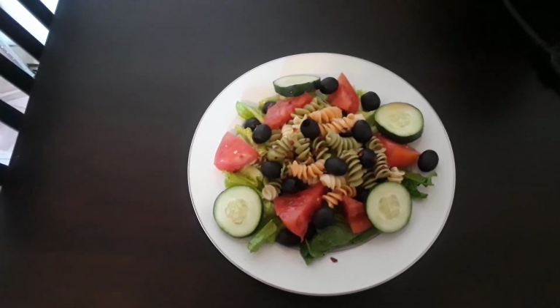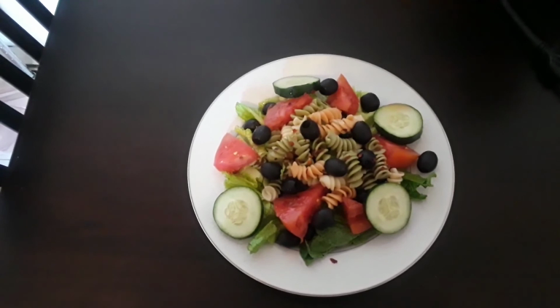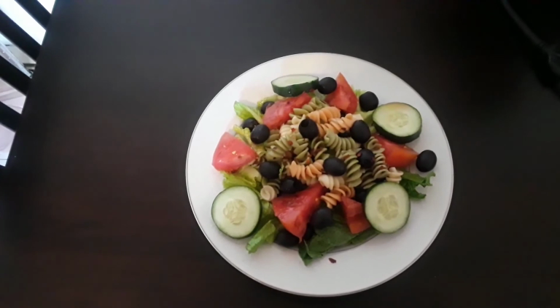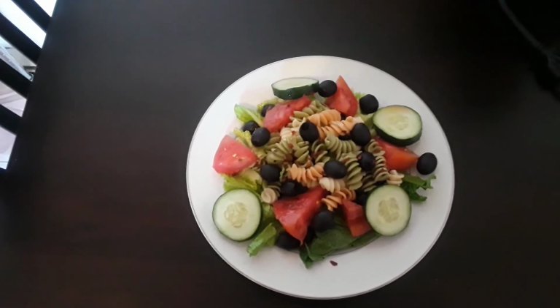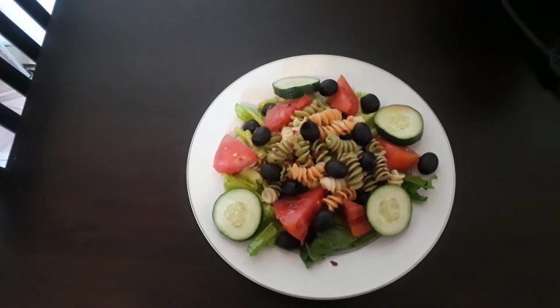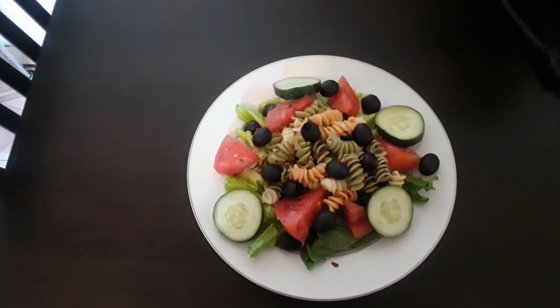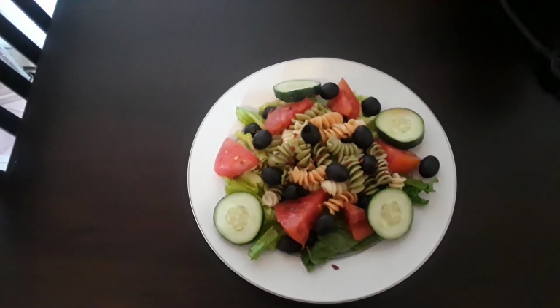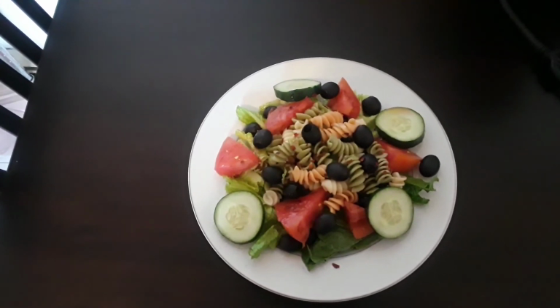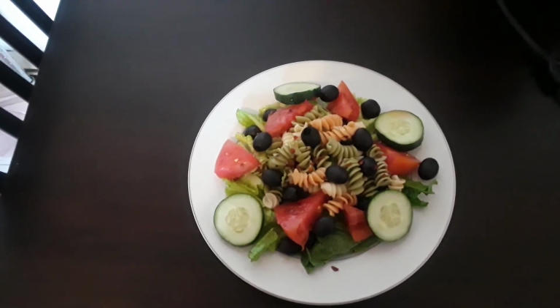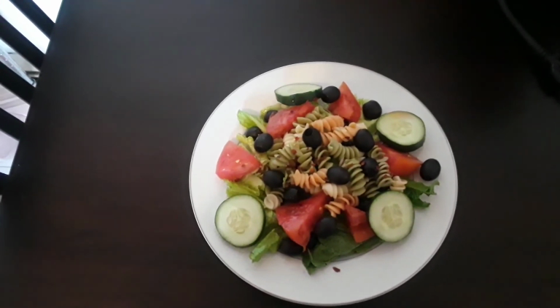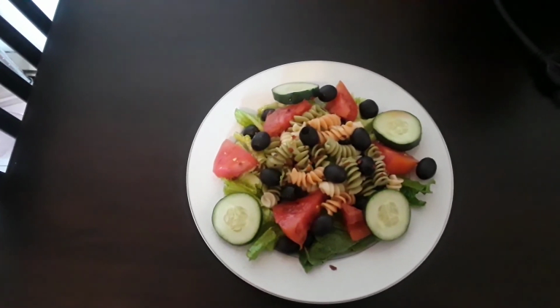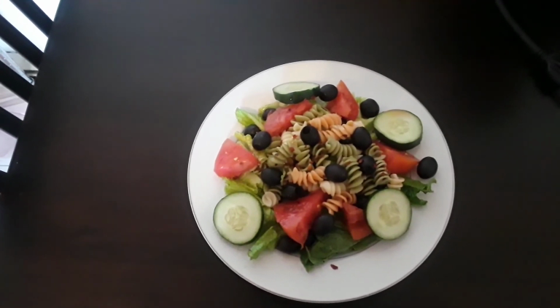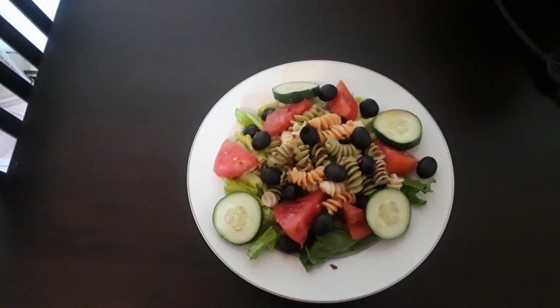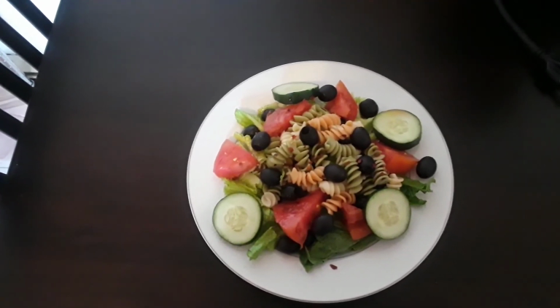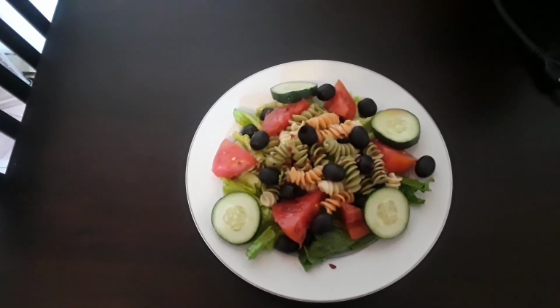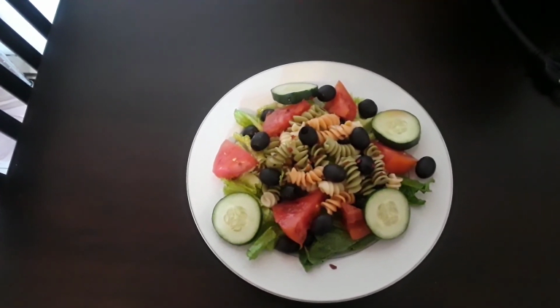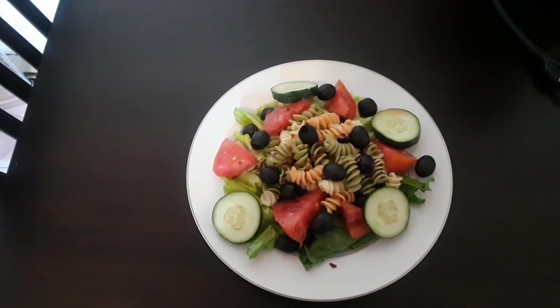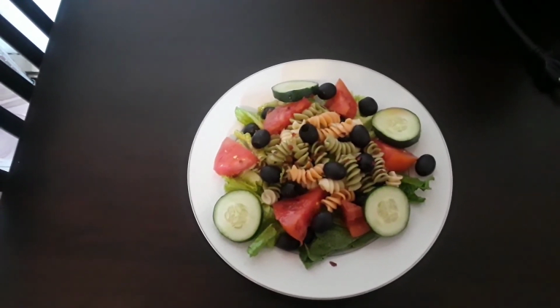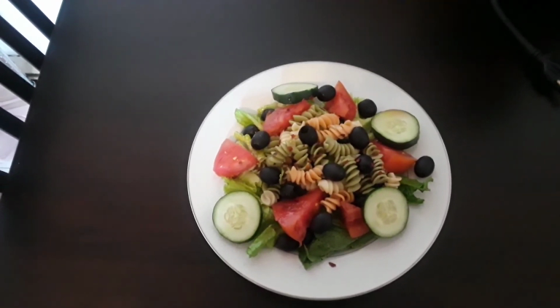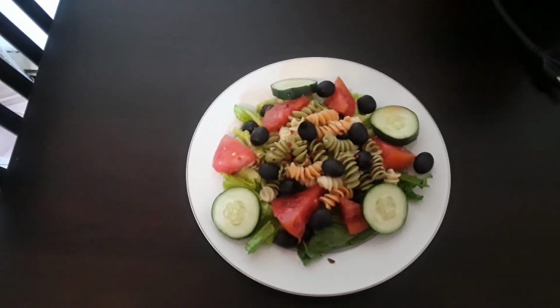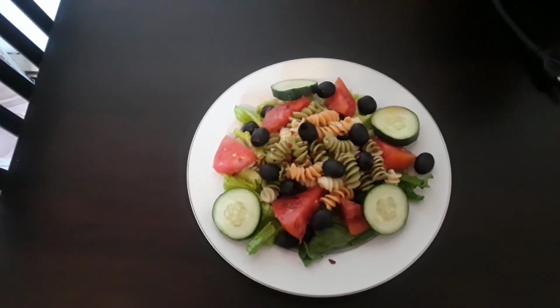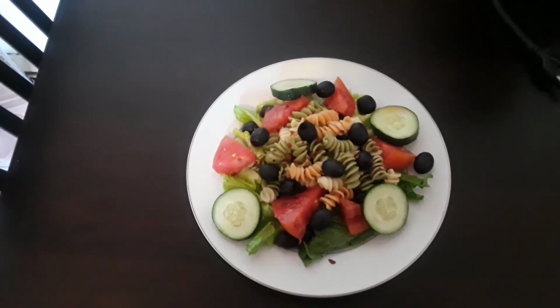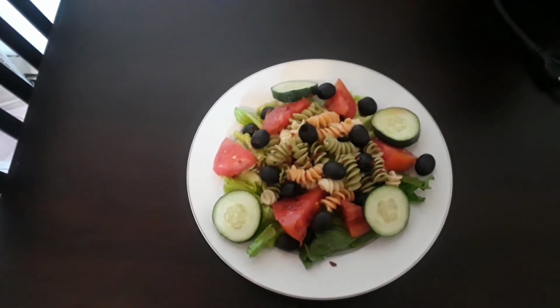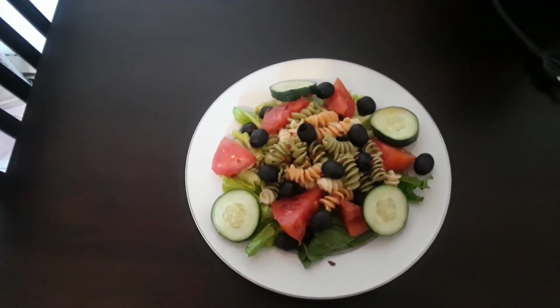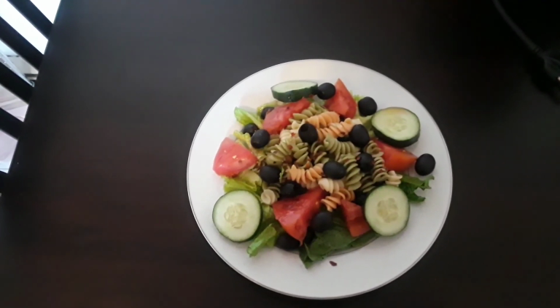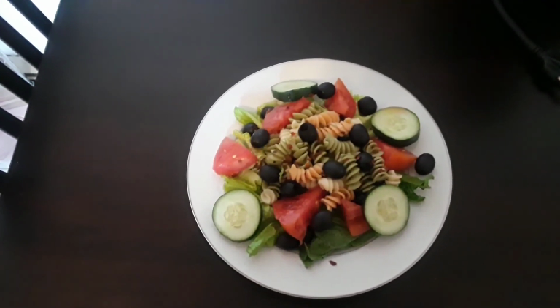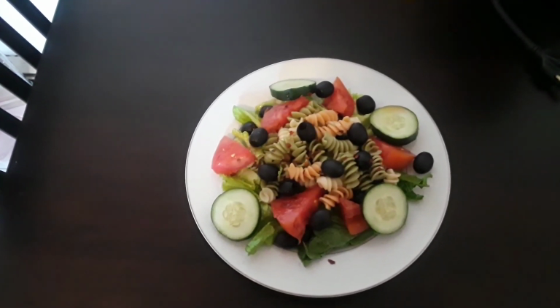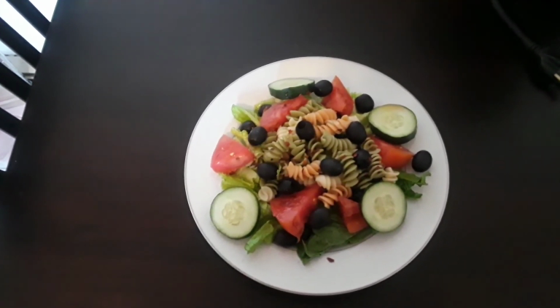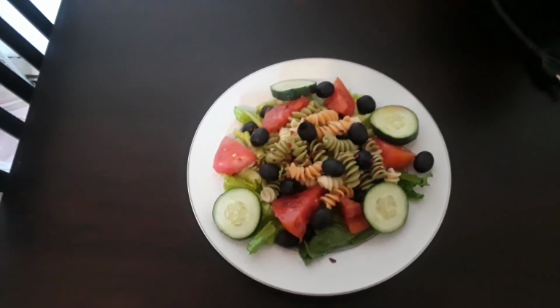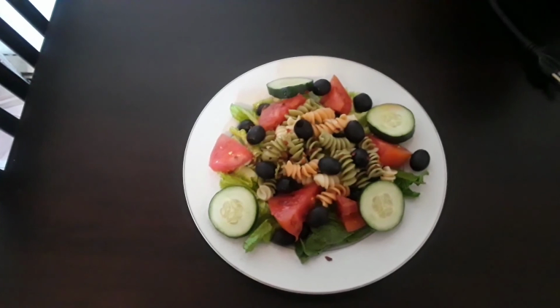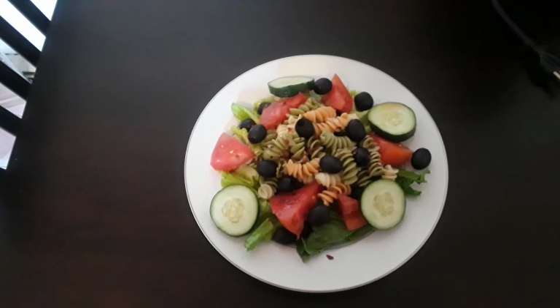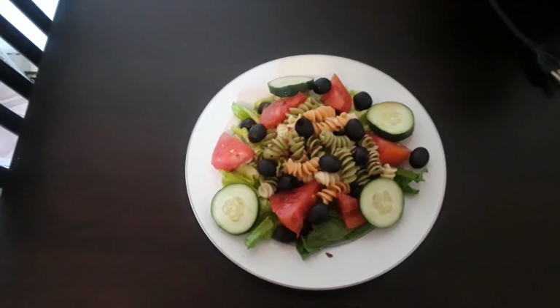And here's my lunch. I hope you liked this video. If you did, please subscribe. Have a great day.